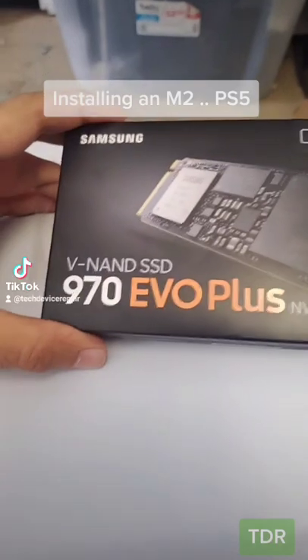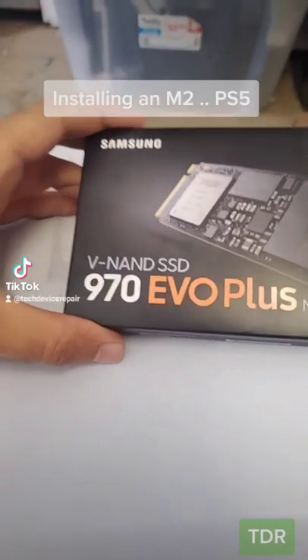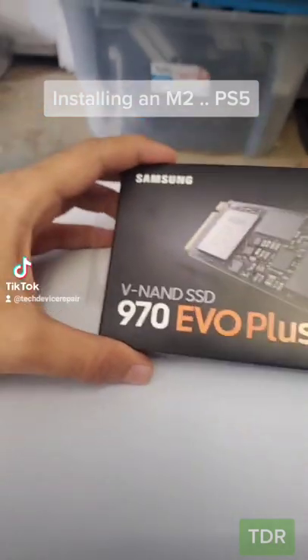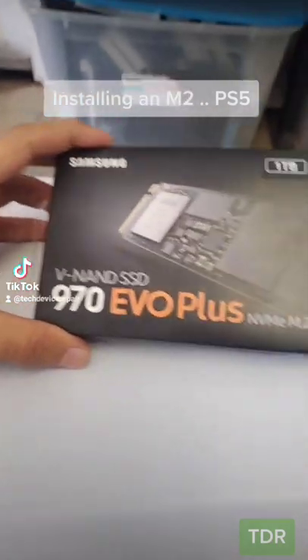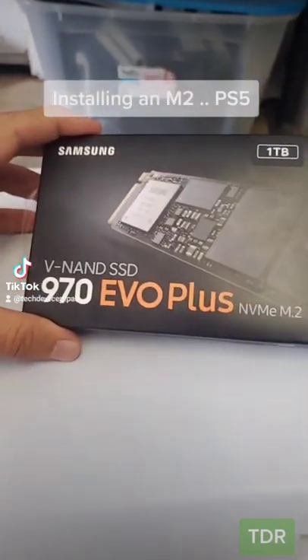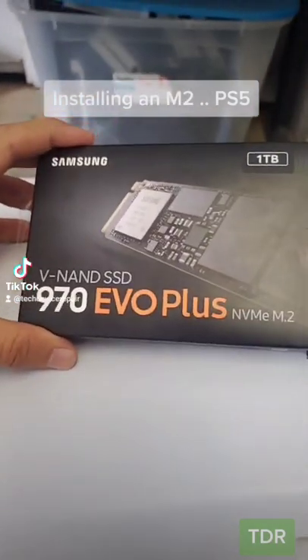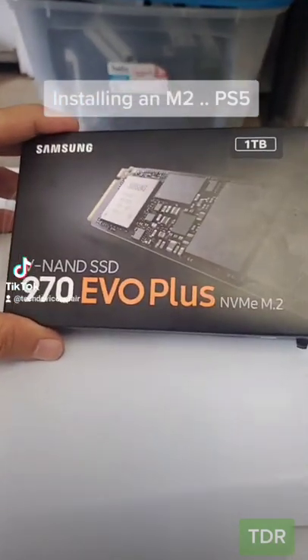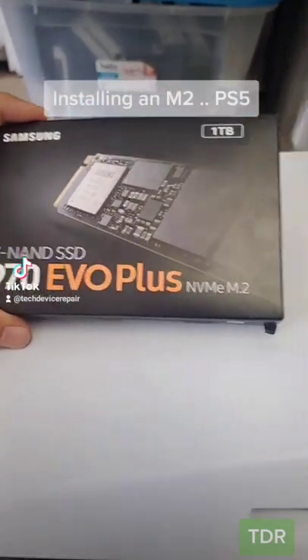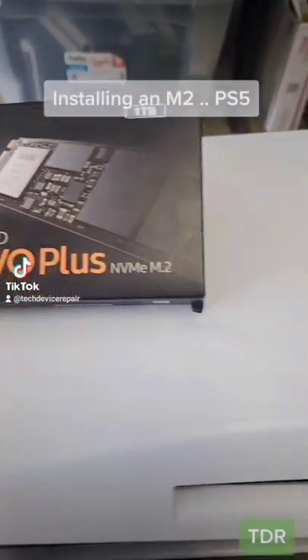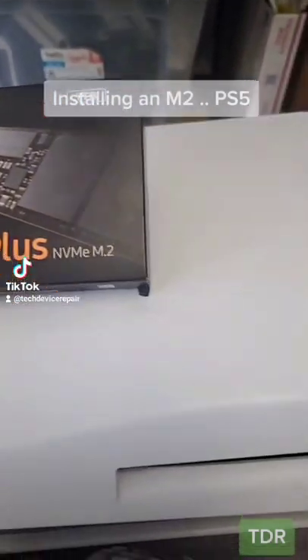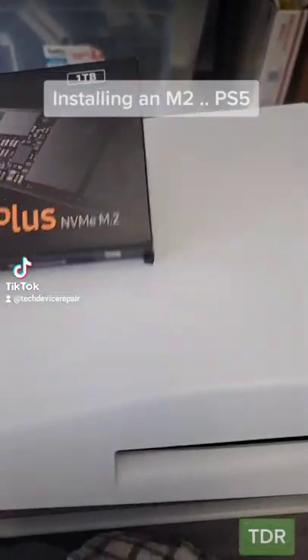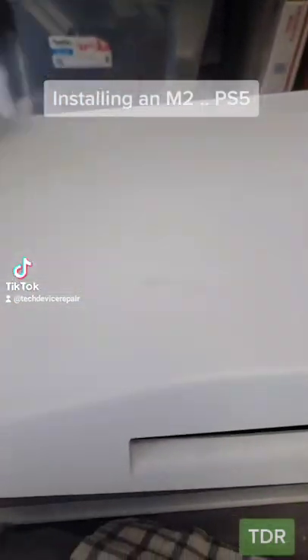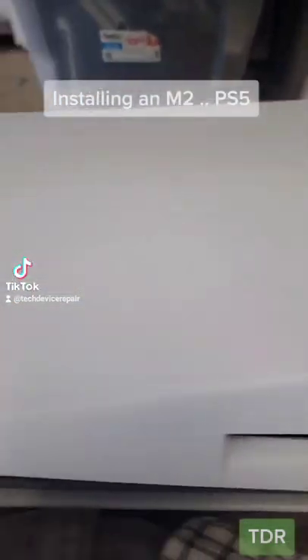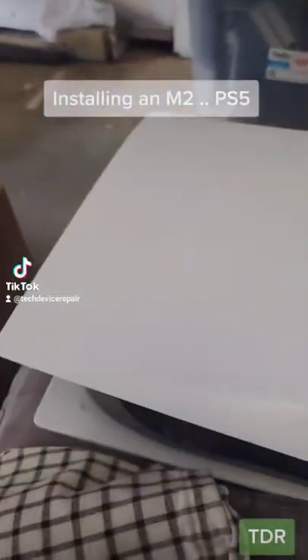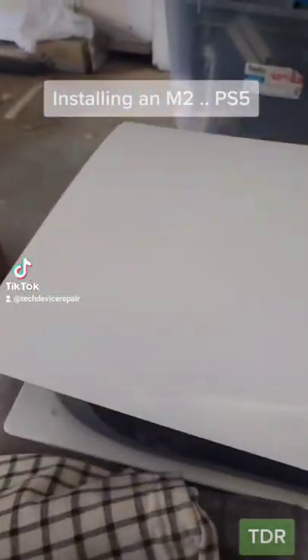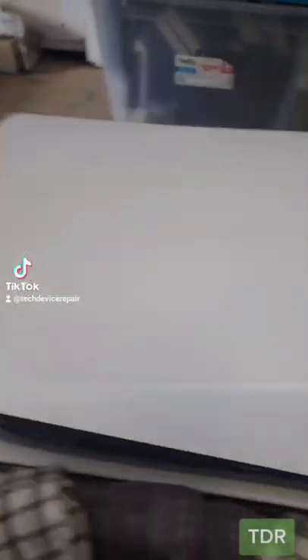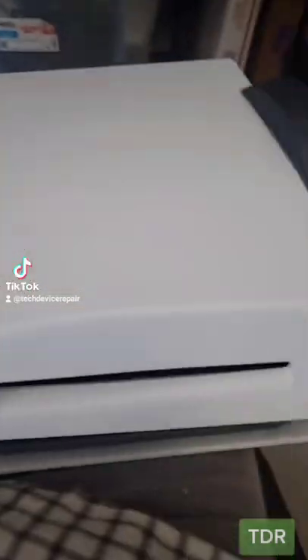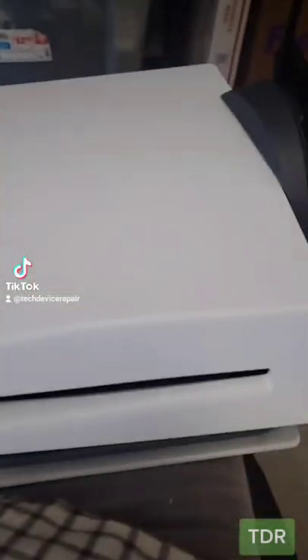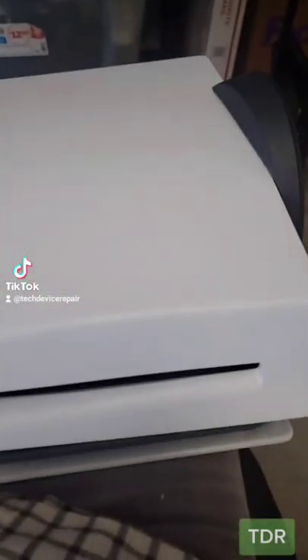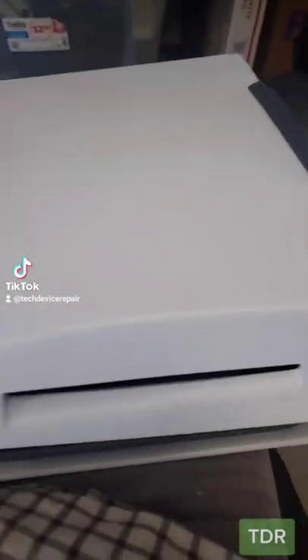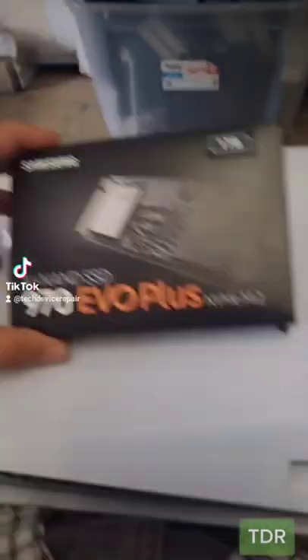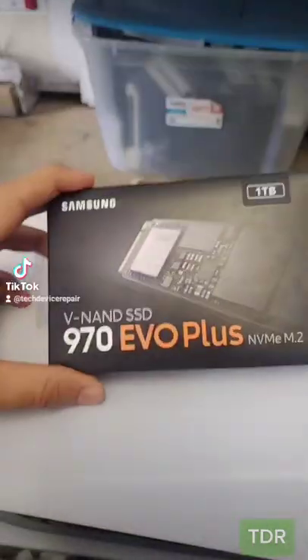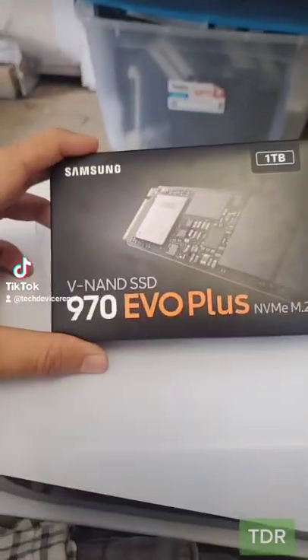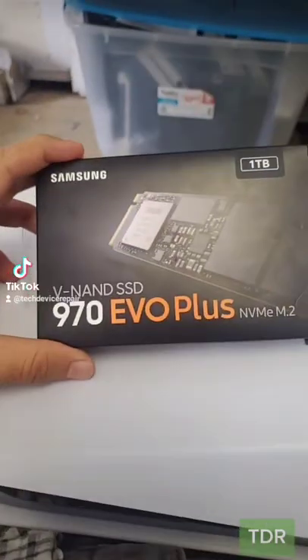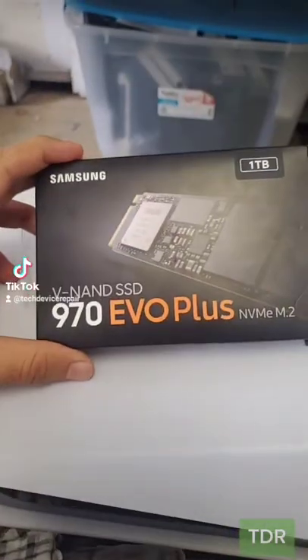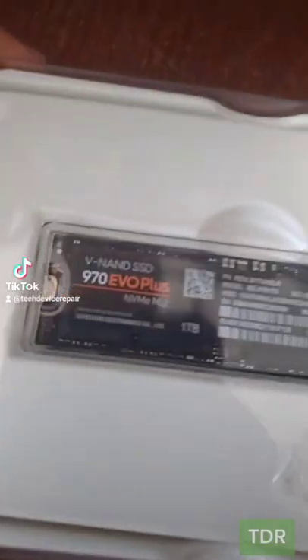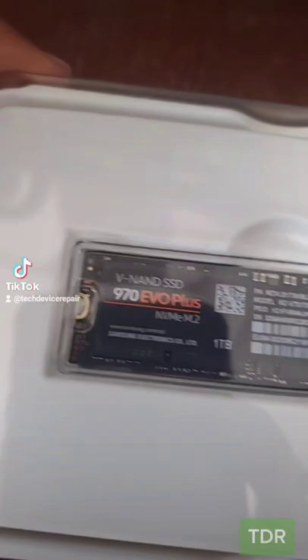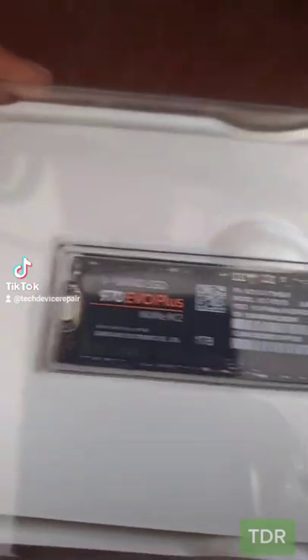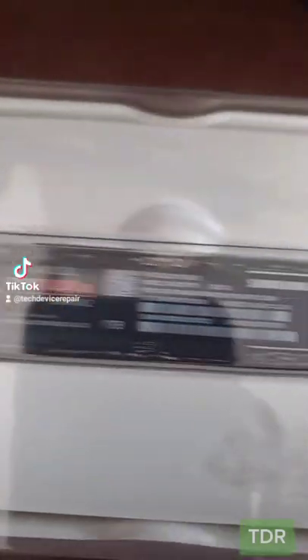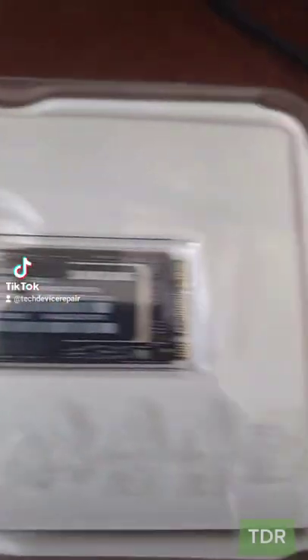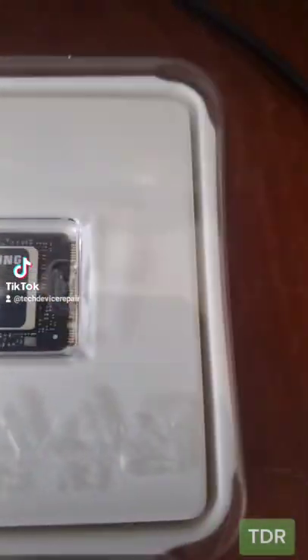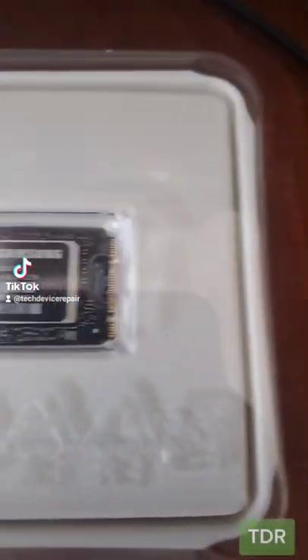A good friend just brought me a VNAN SSD to install into his PlayStation 5, so let's do it. Here it is — it's pretty tiny.